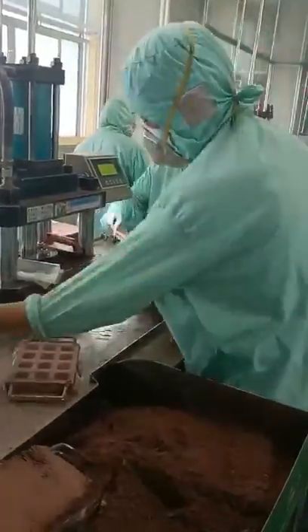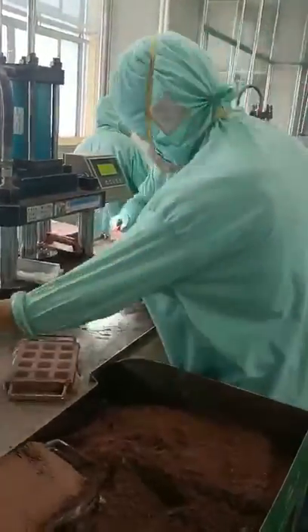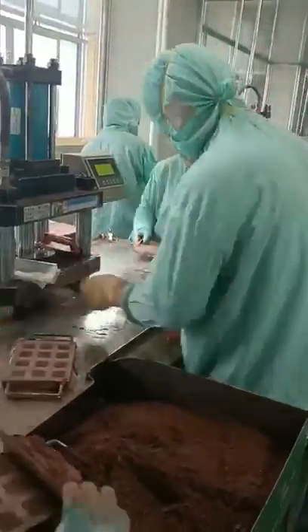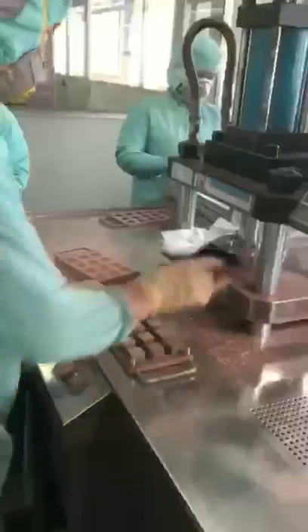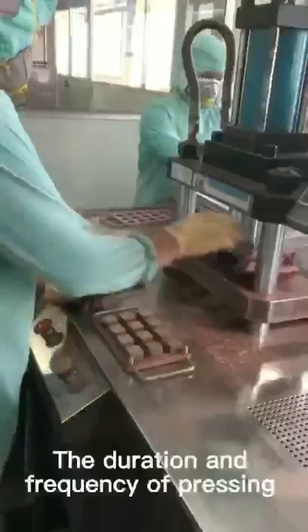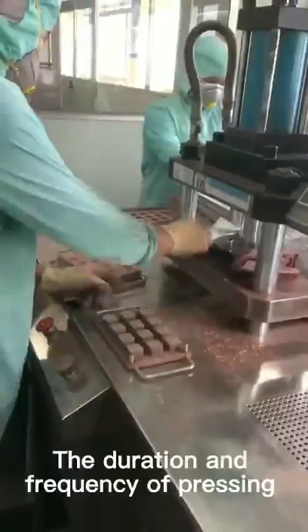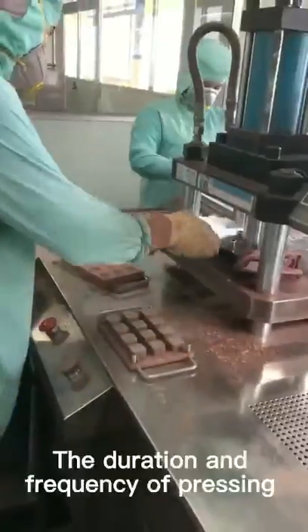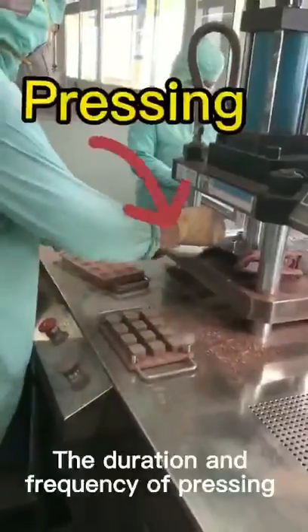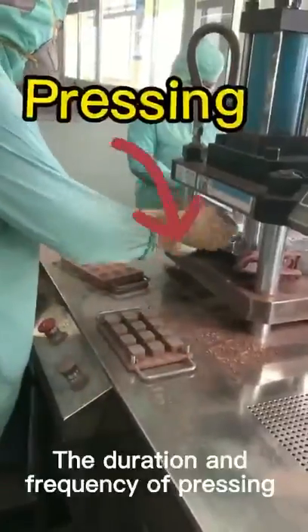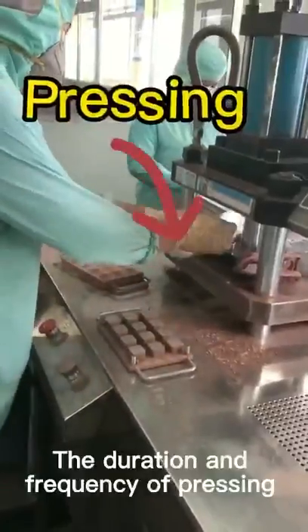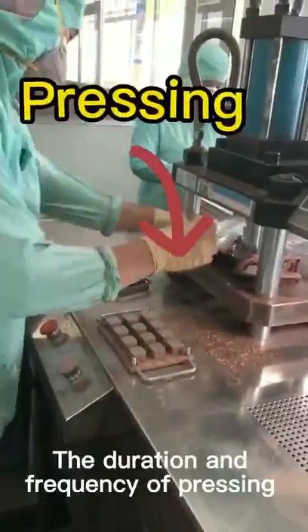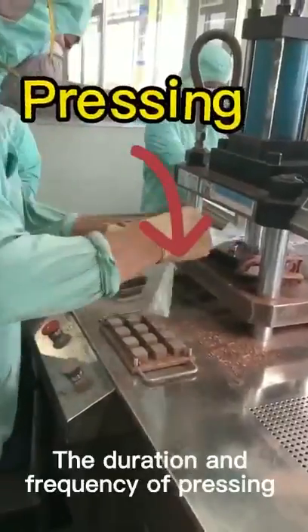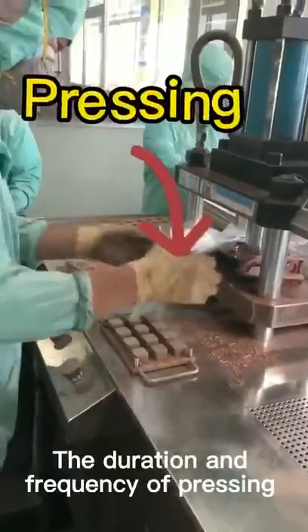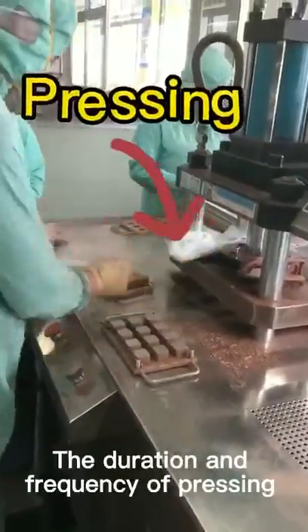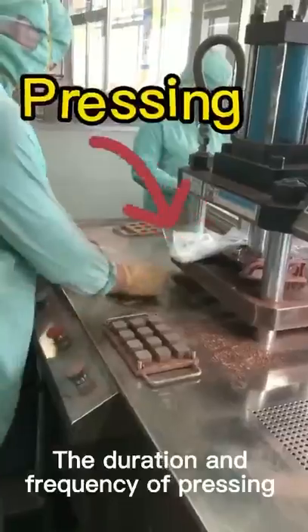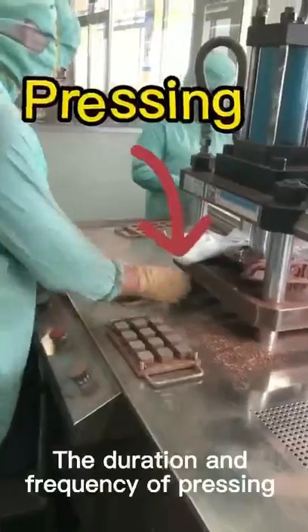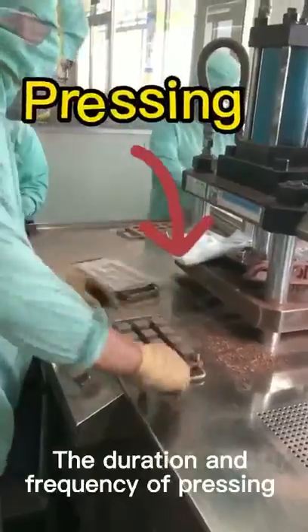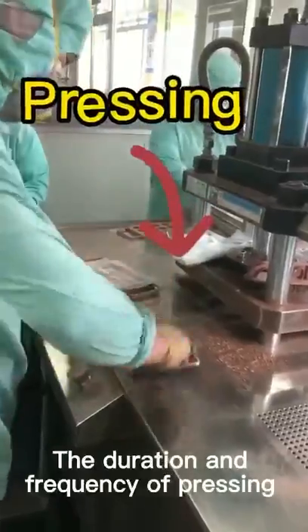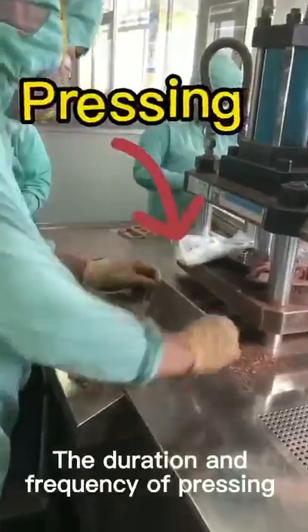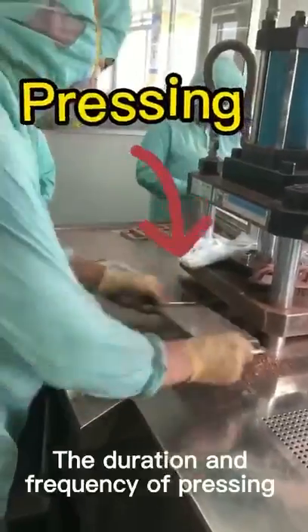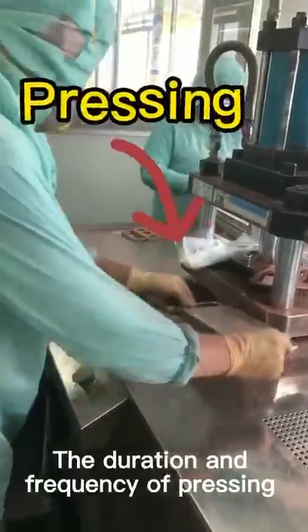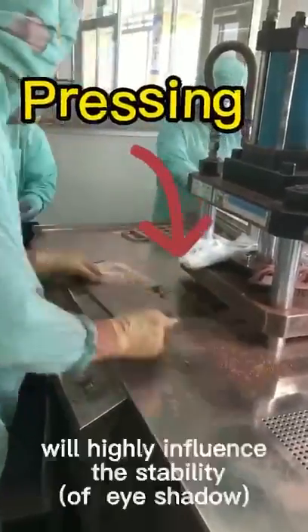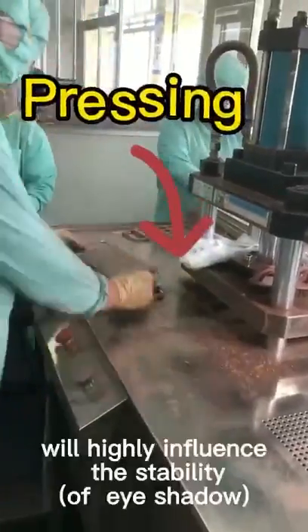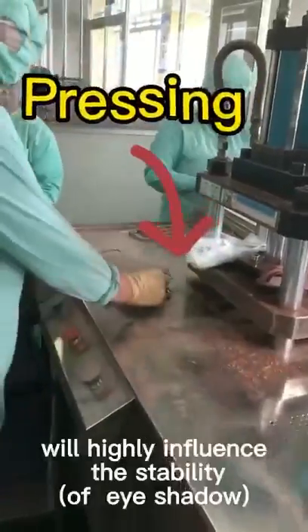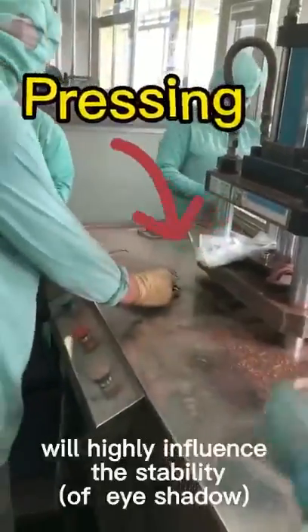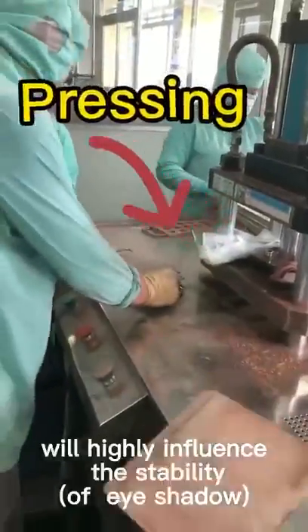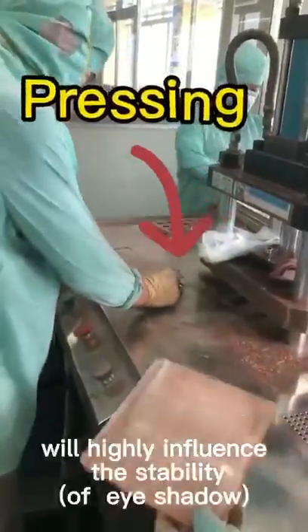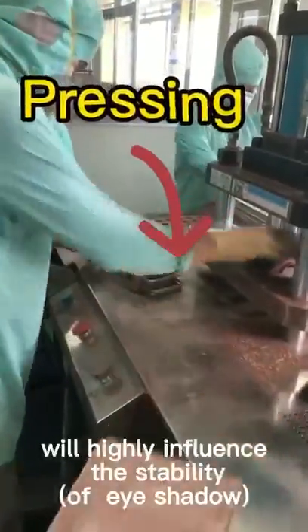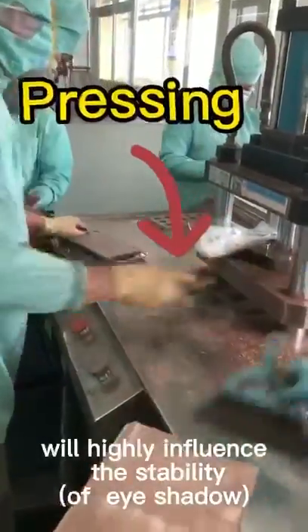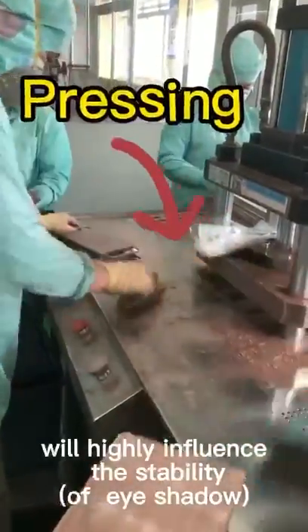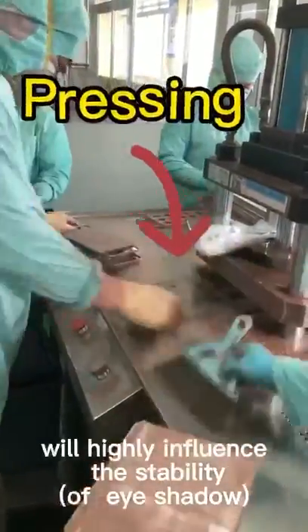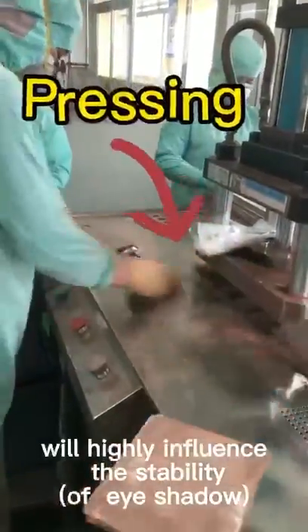The duration and frequency of mixing will highly influence the stability of the product.